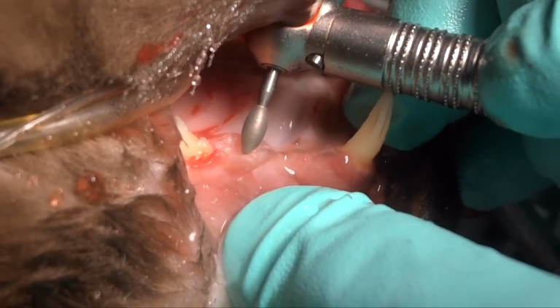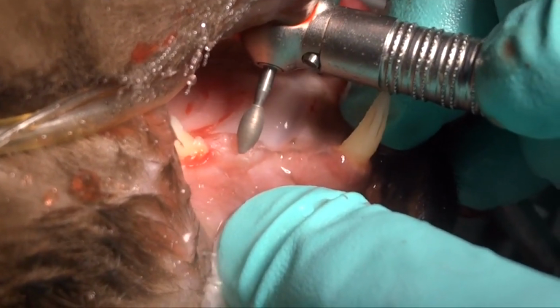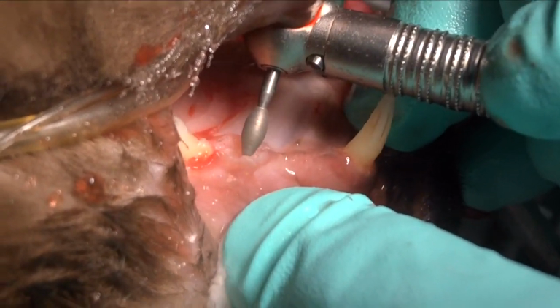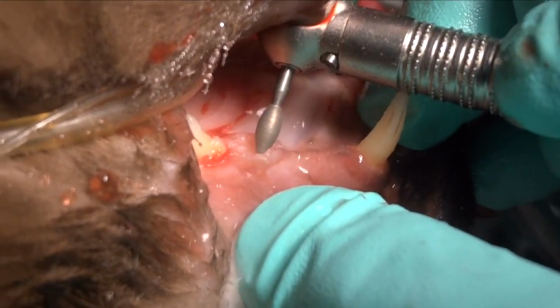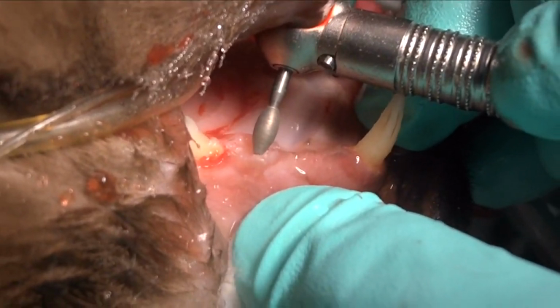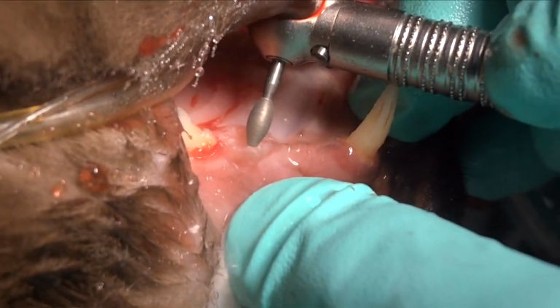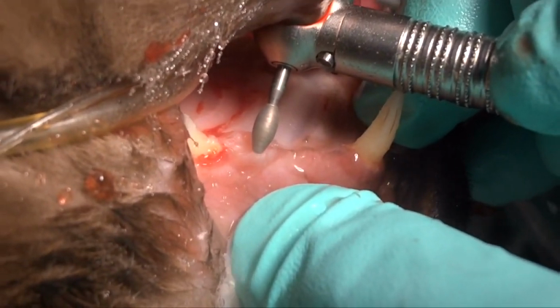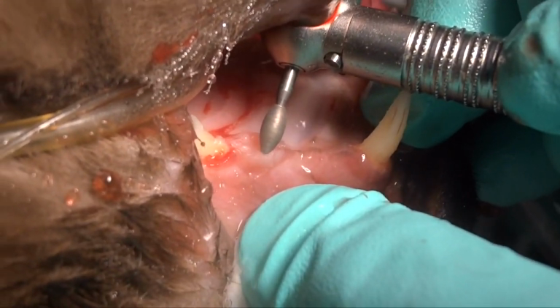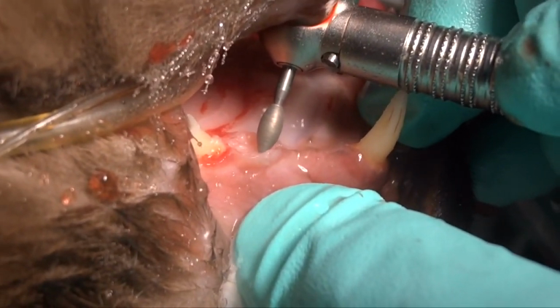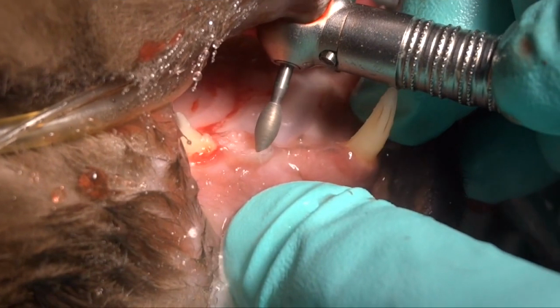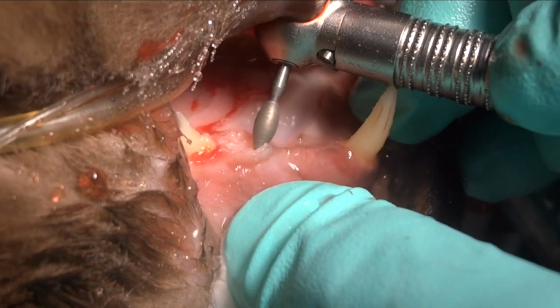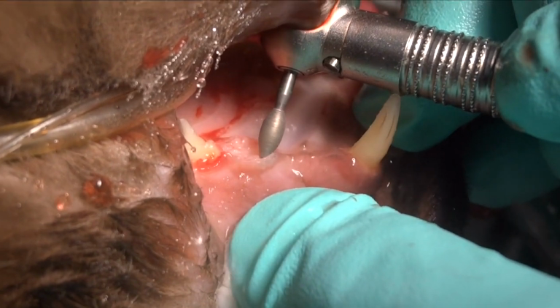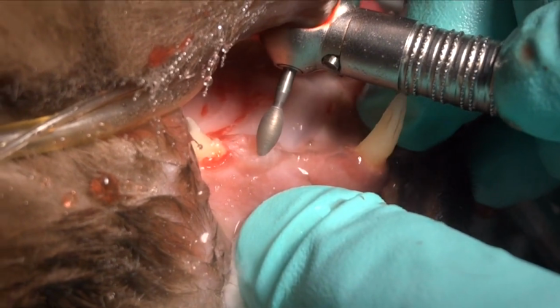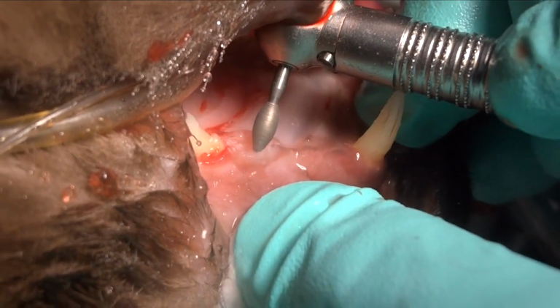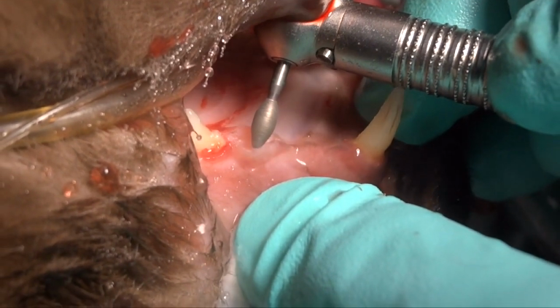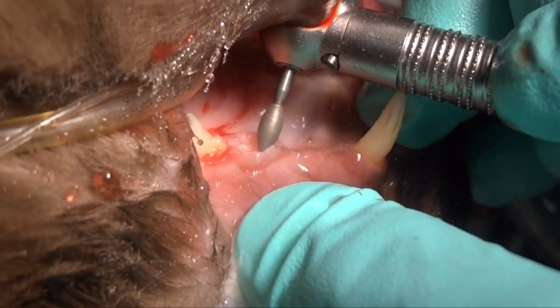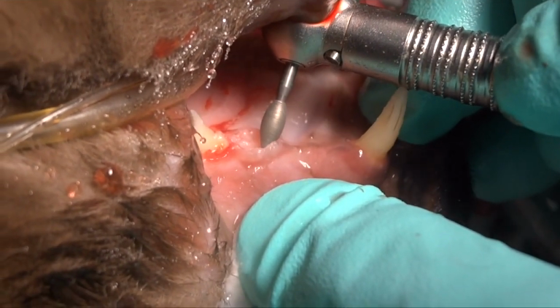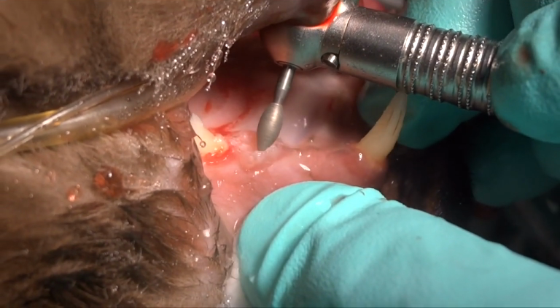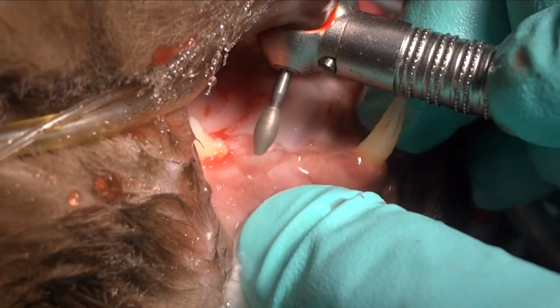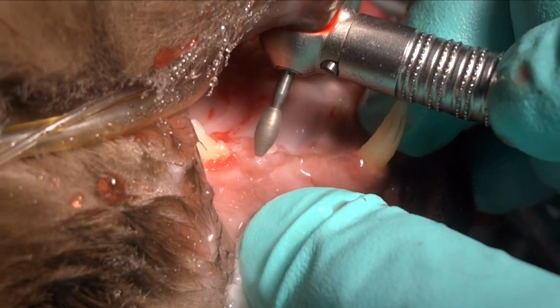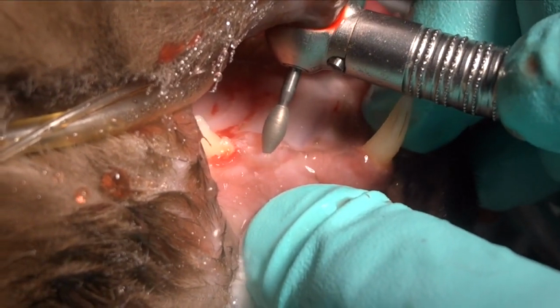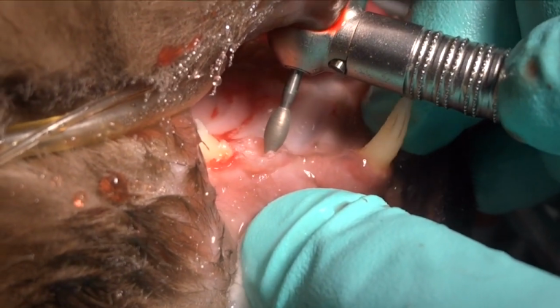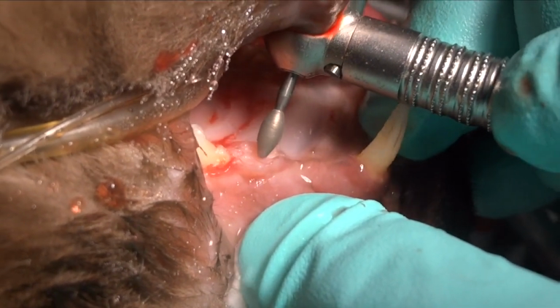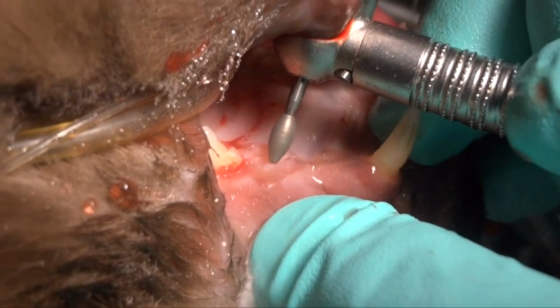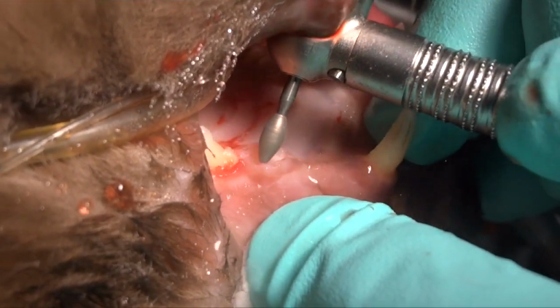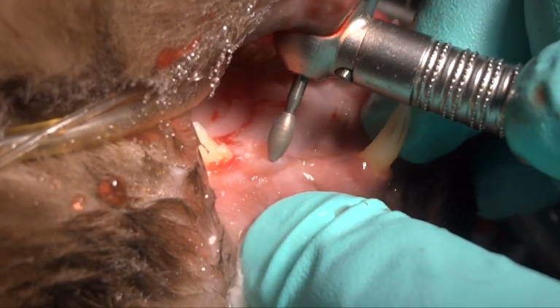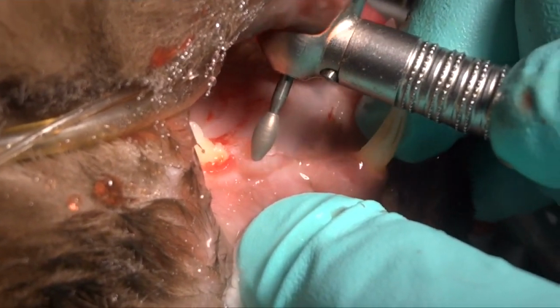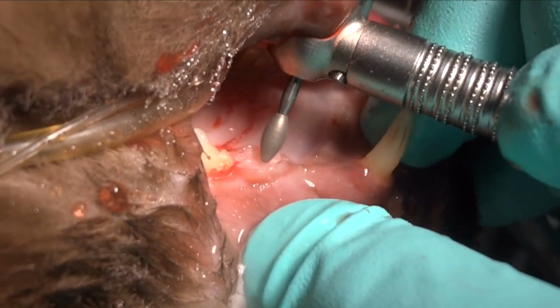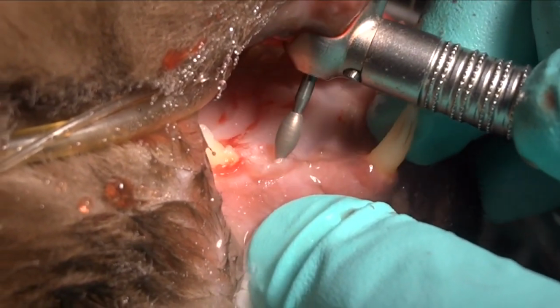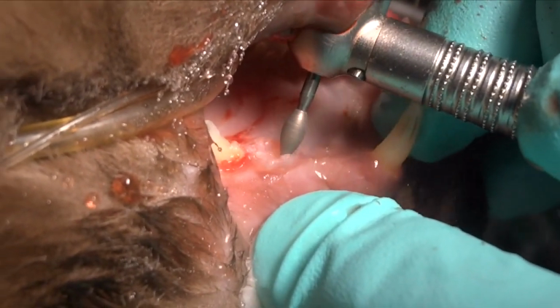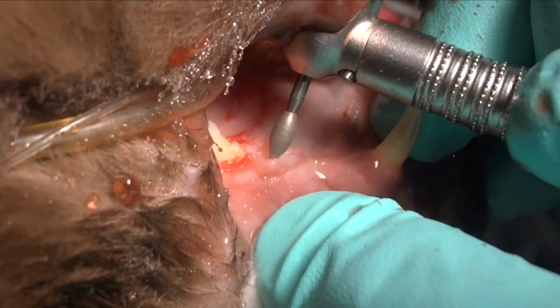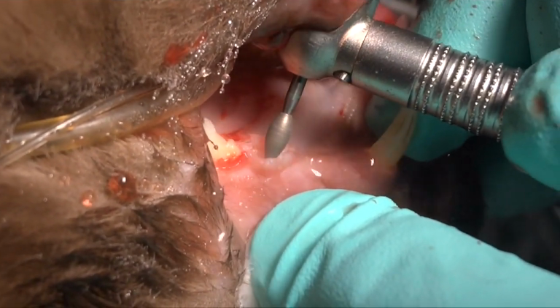We want to make sure that's nice and smooth. Once it's smooth we can come back and radiograph that.